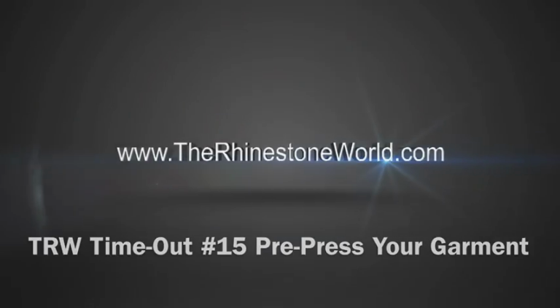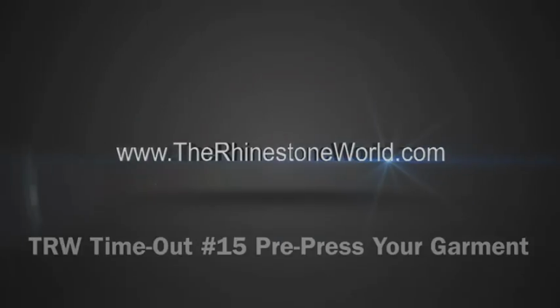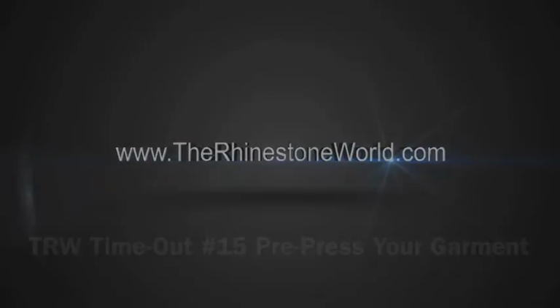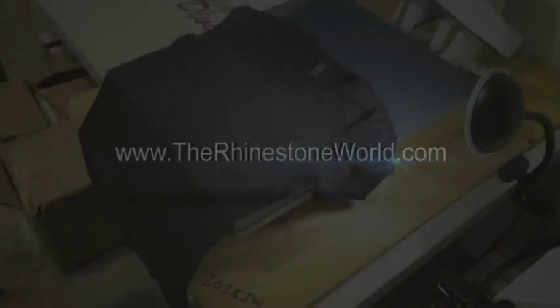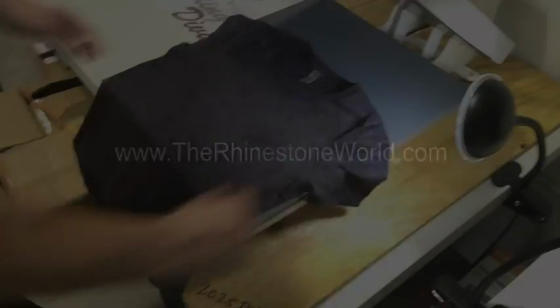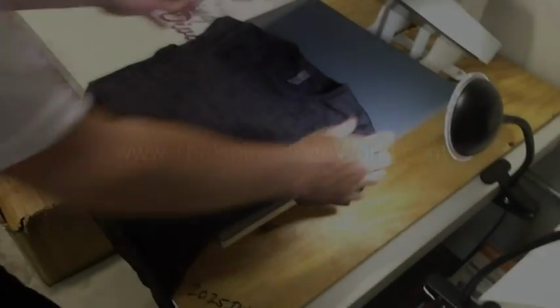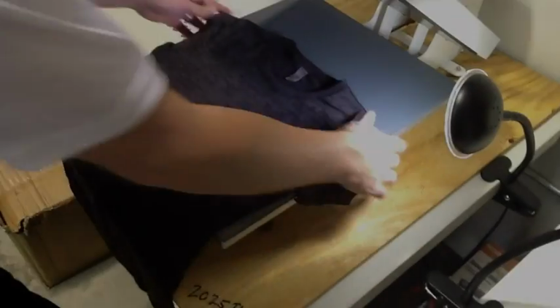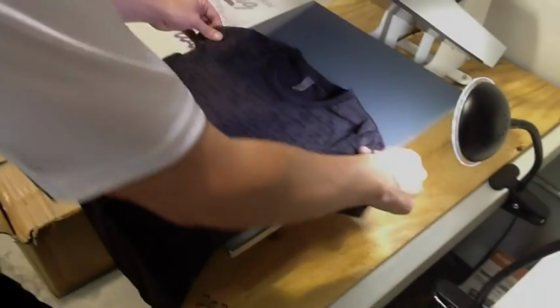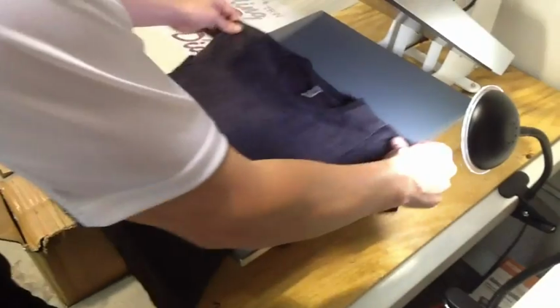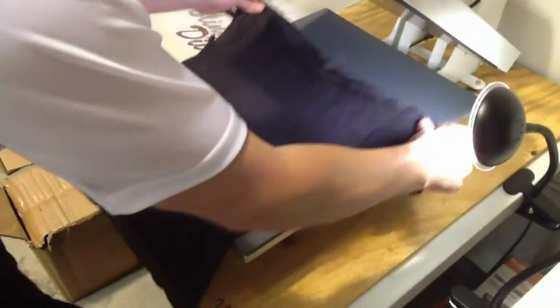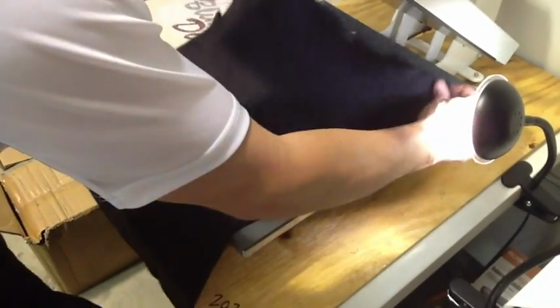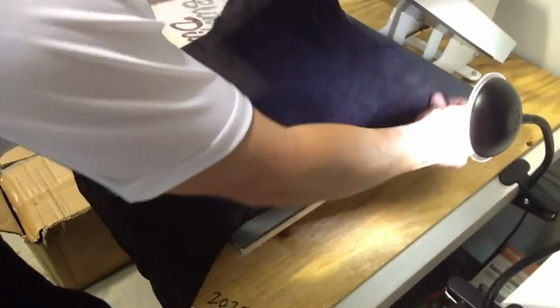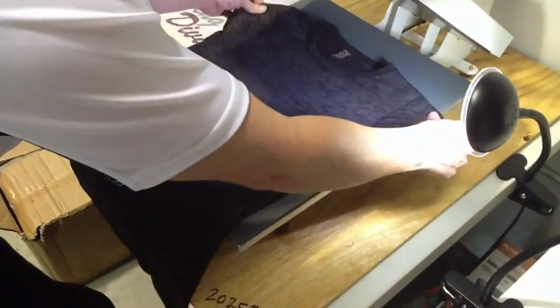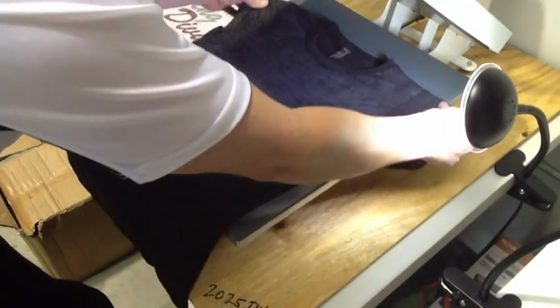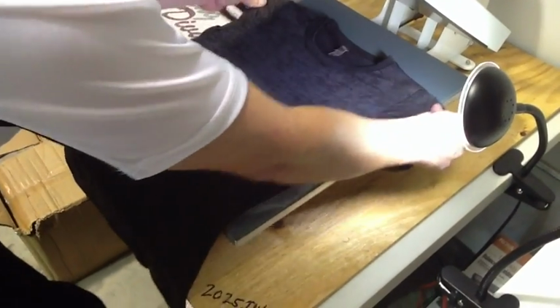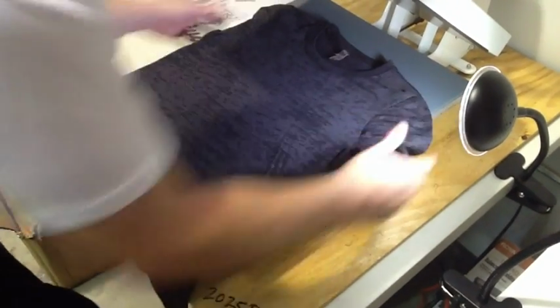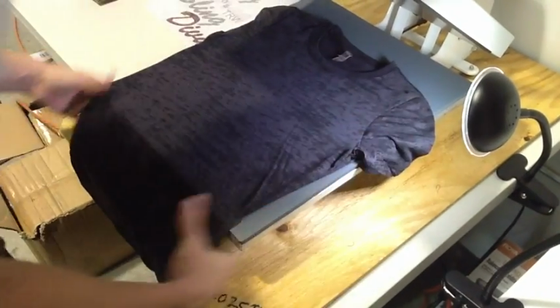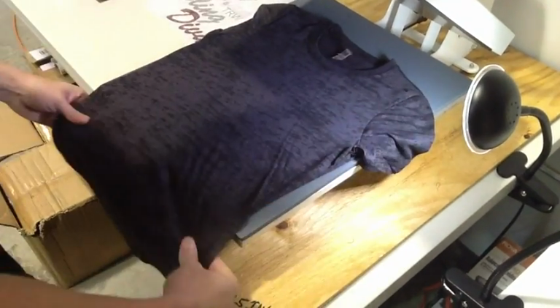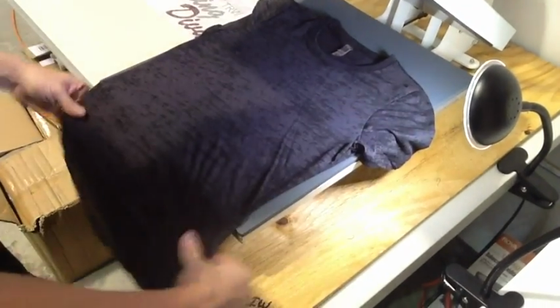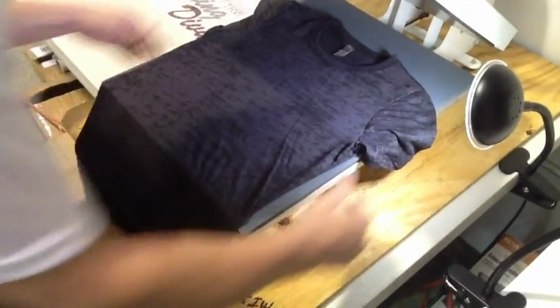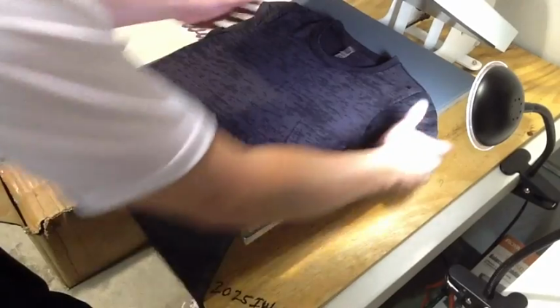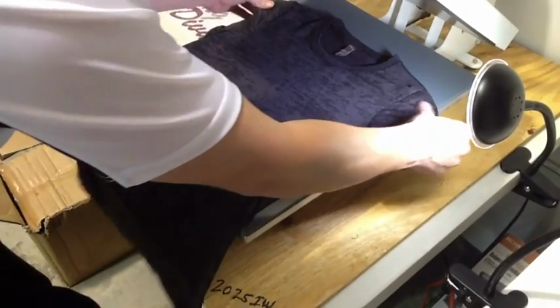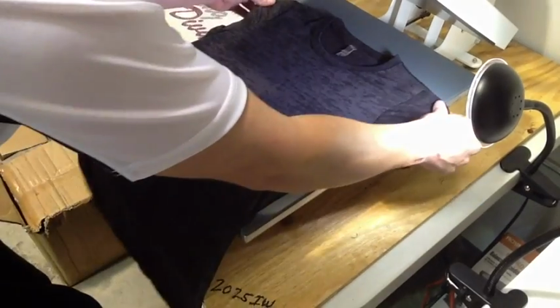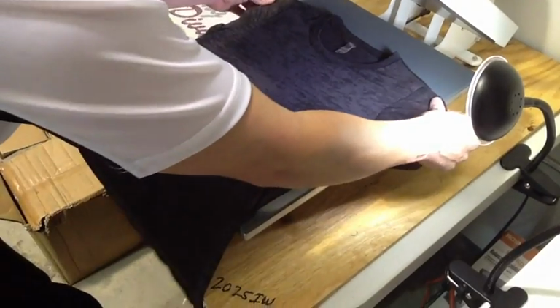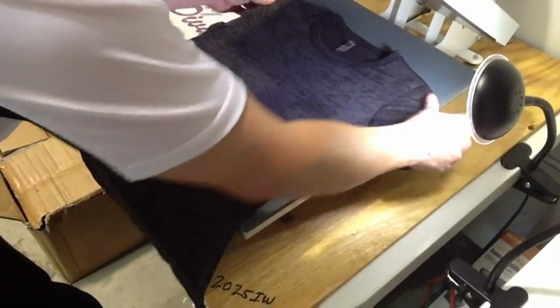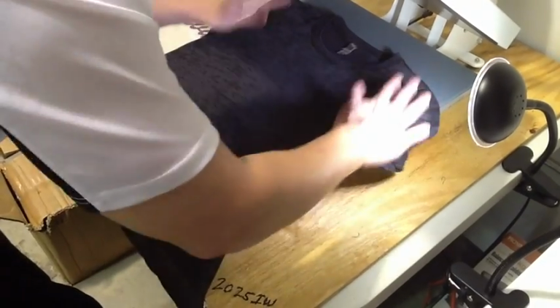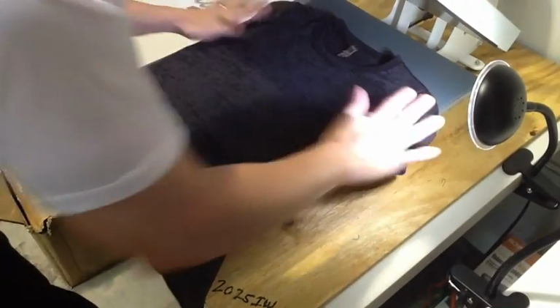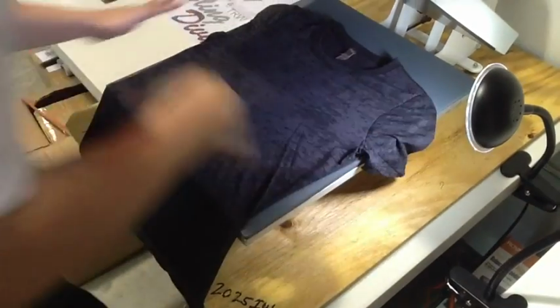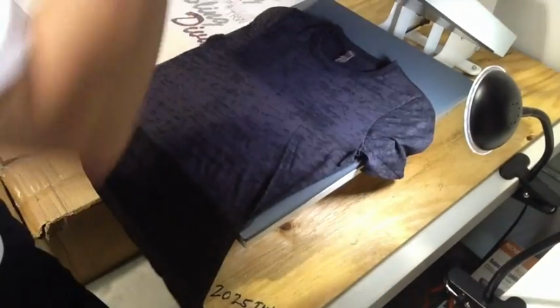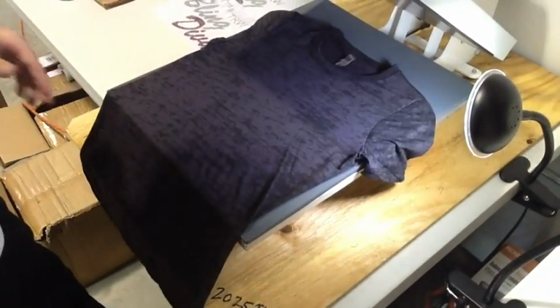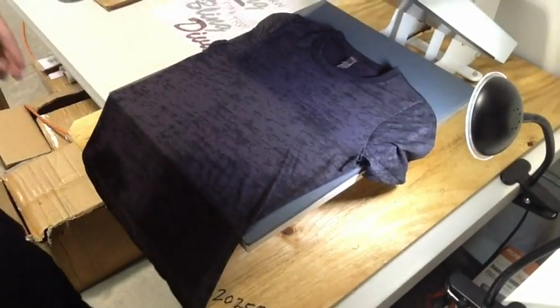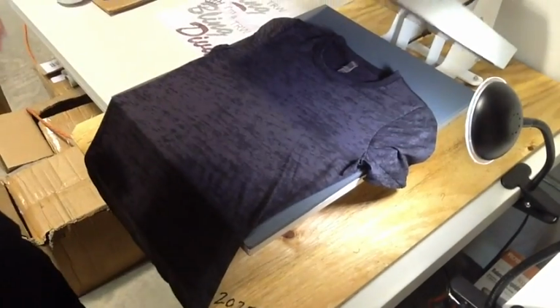Hey there TRW crew, Matt Vassallo here with TheRhinestoneWorld.com with your TRW Timeout number 15.